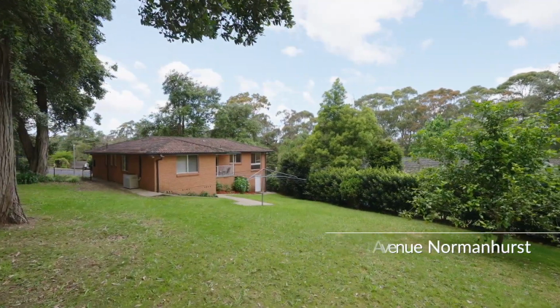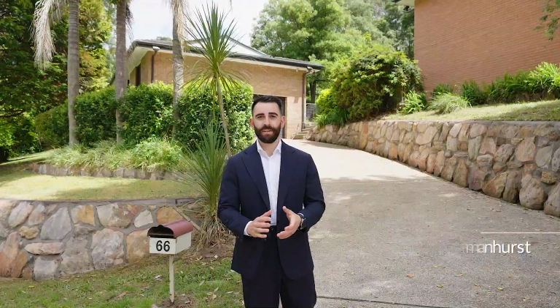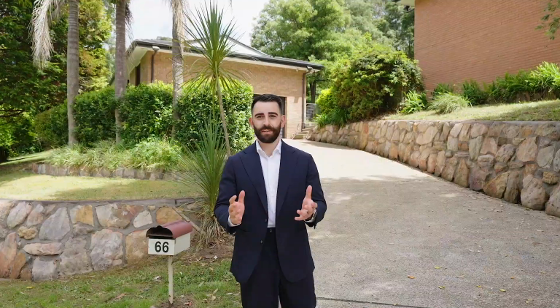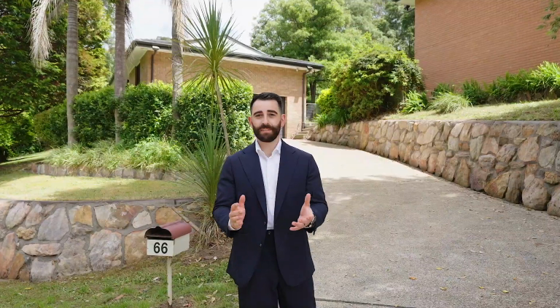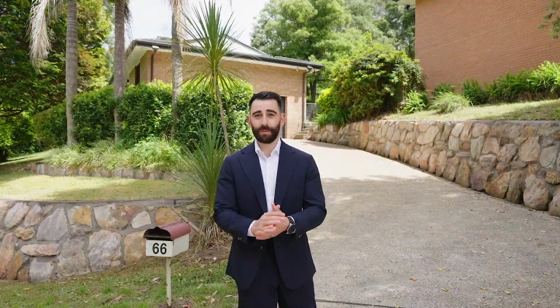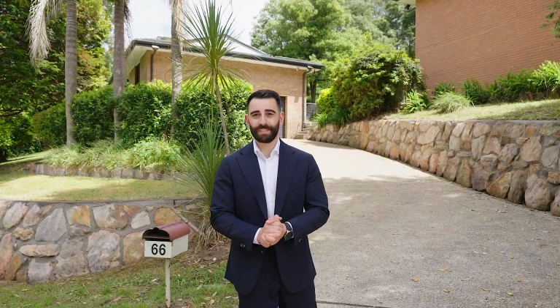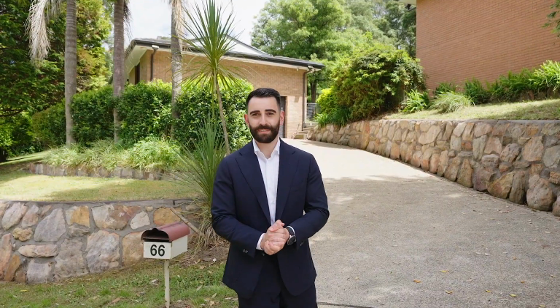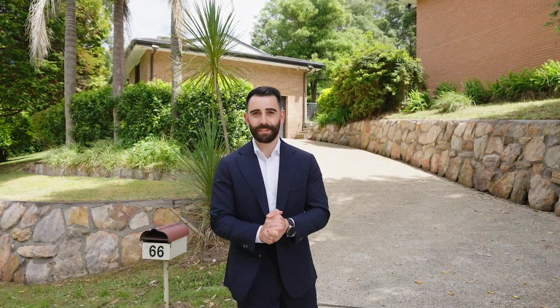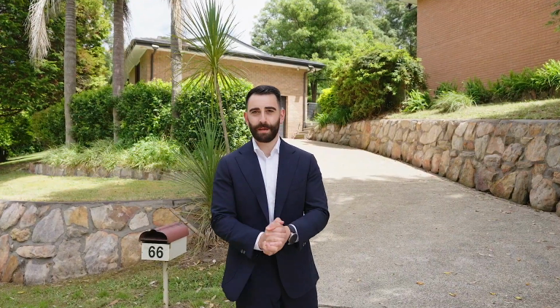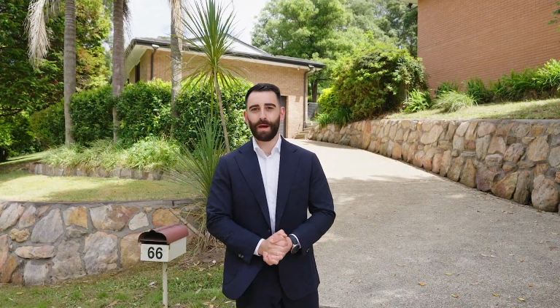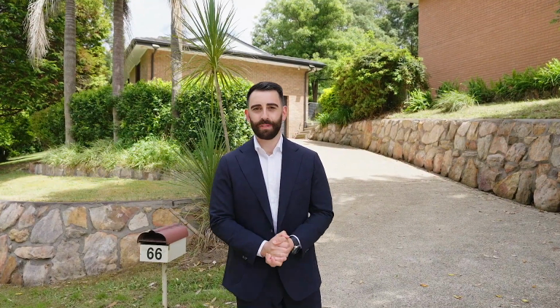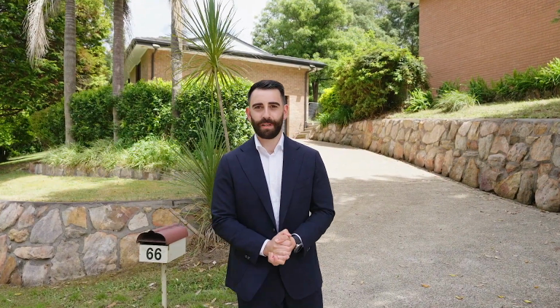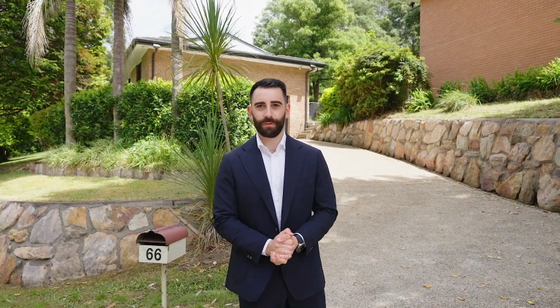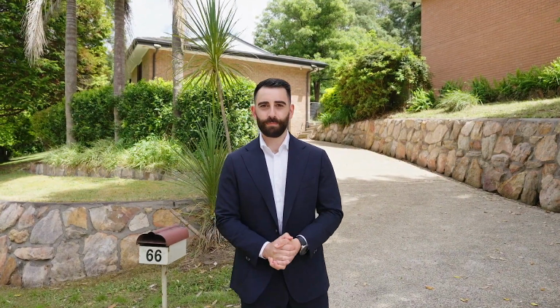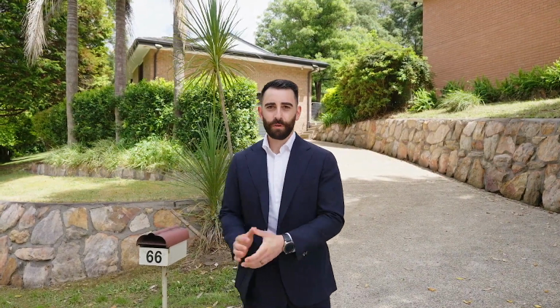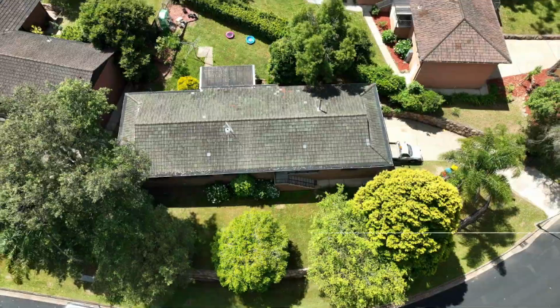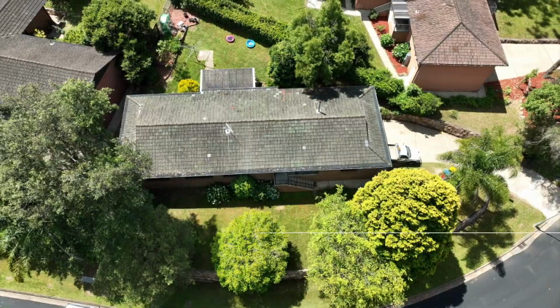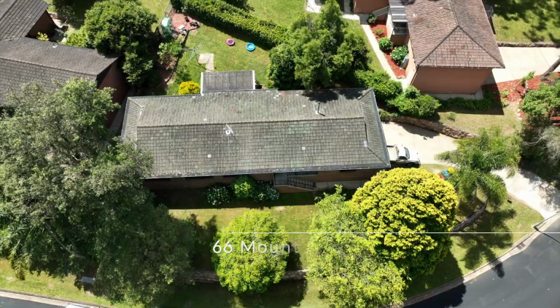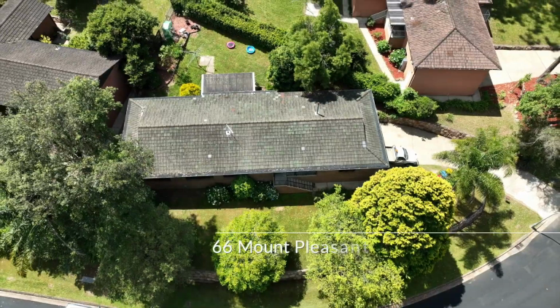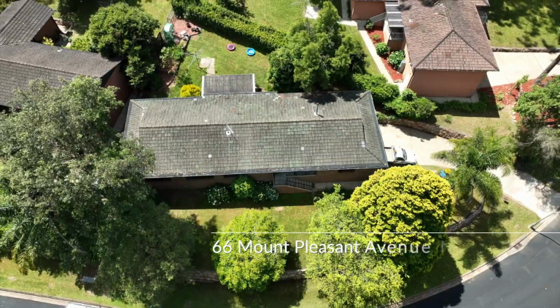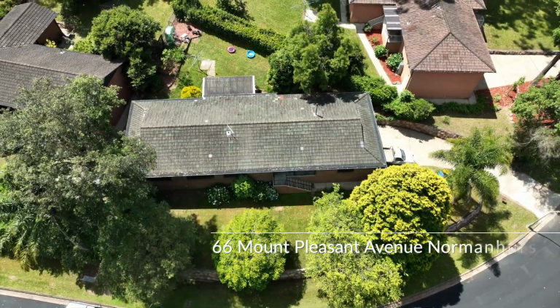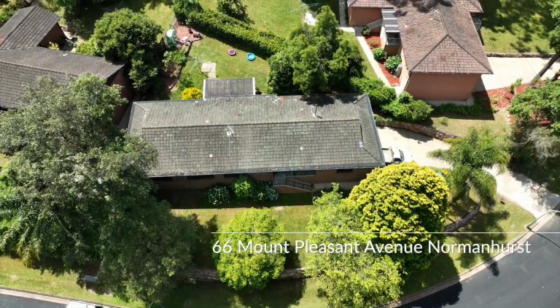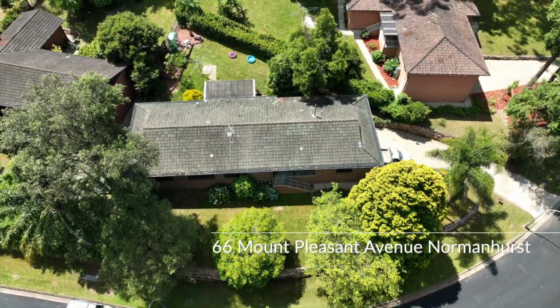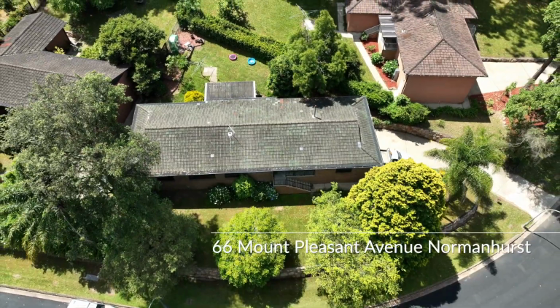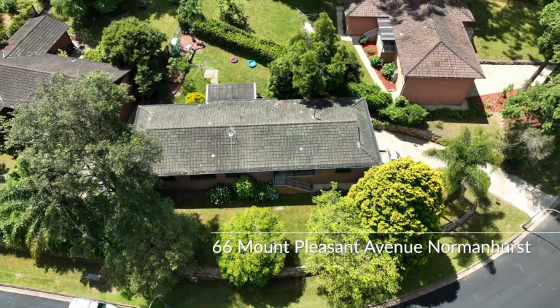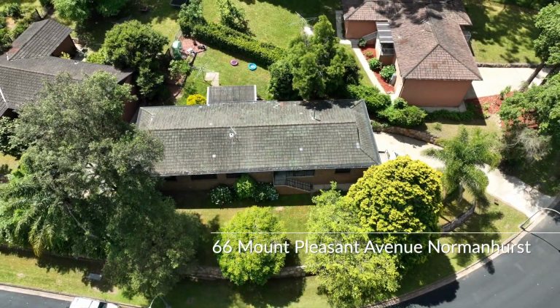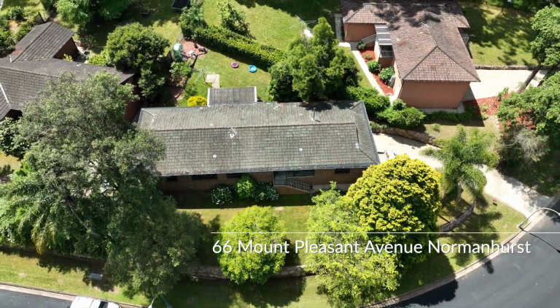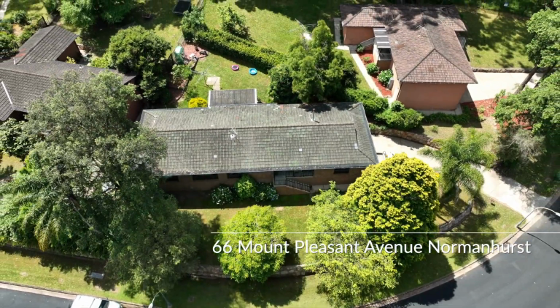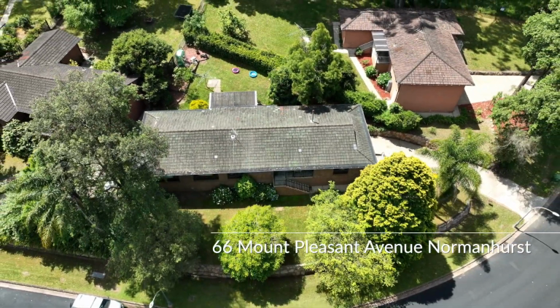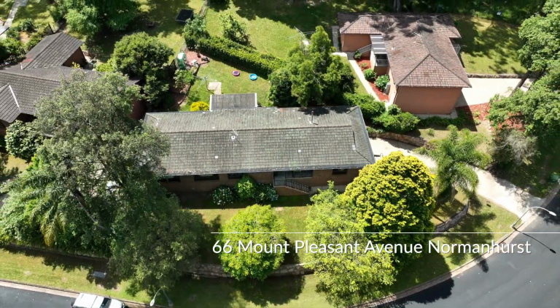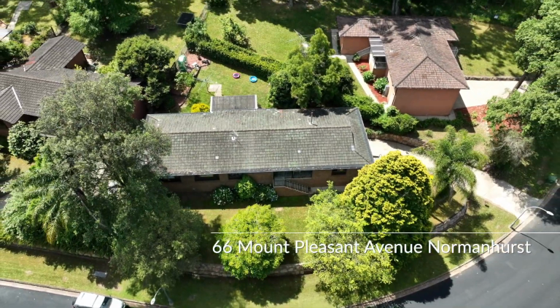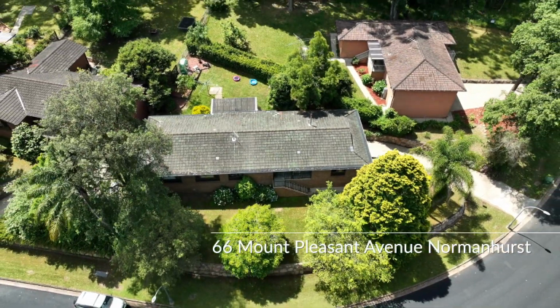This is number 66 Mount Pleasant Avenue, perched on the high side of the street overlooking beautiful bushland.